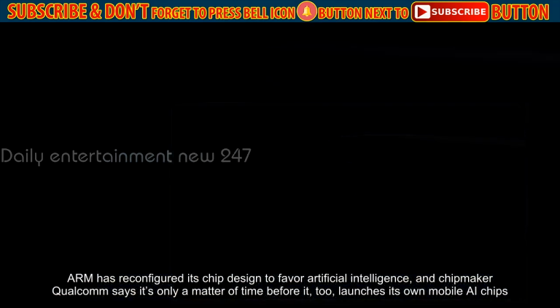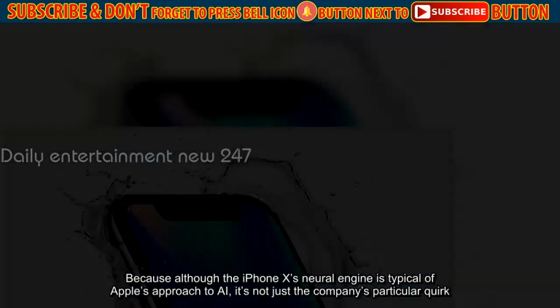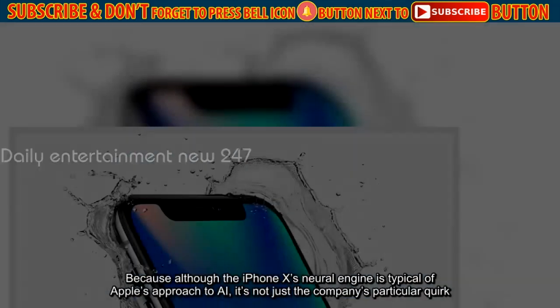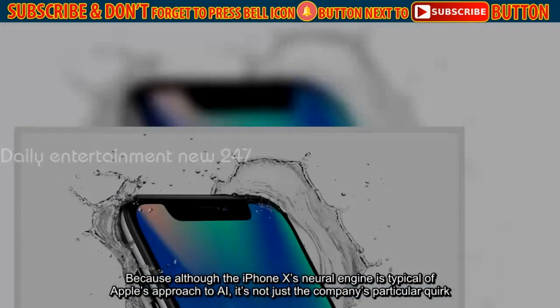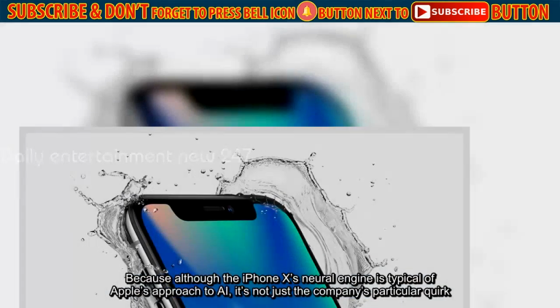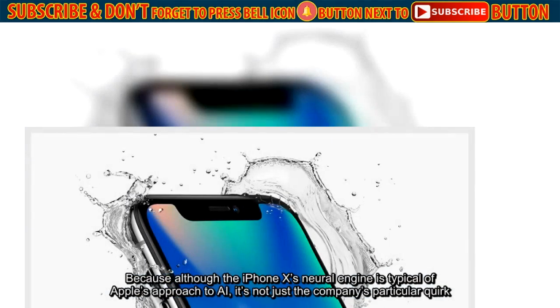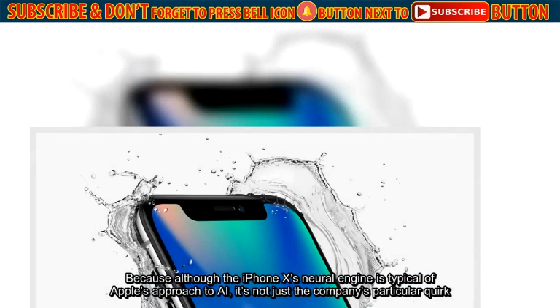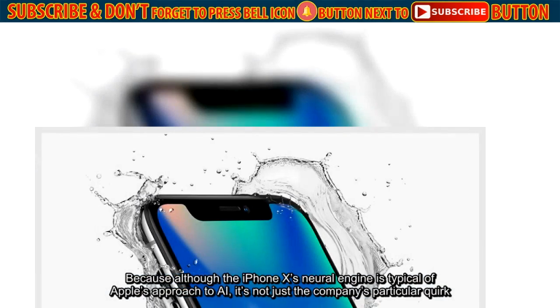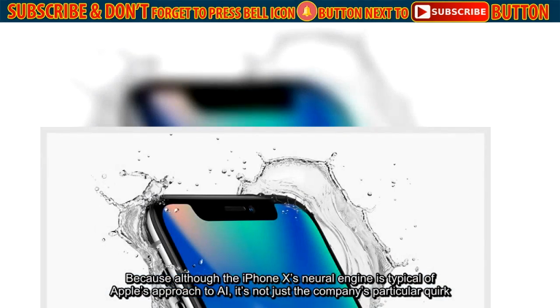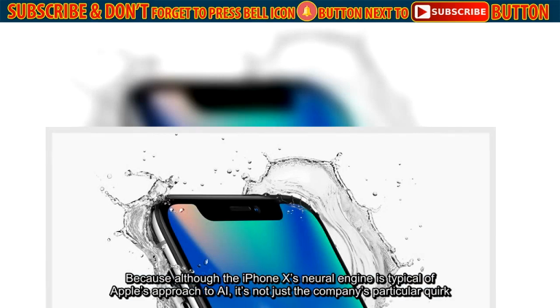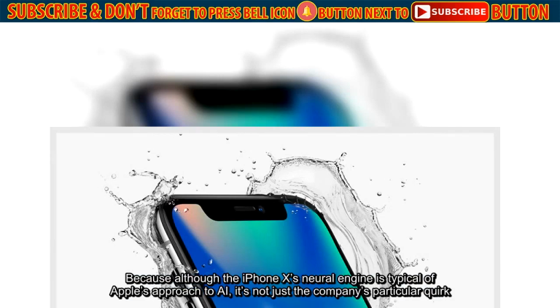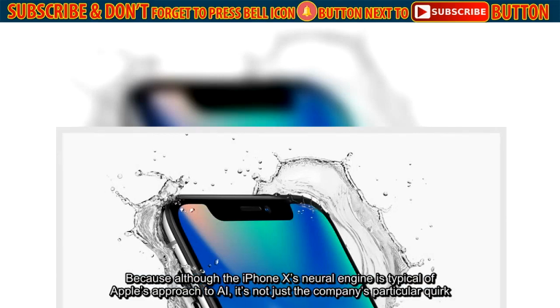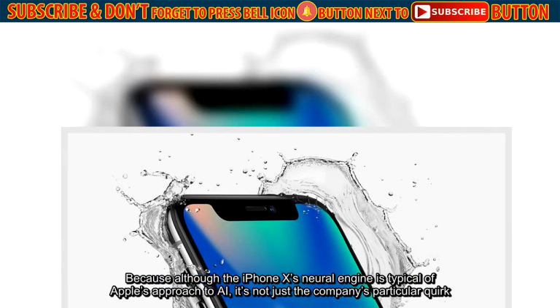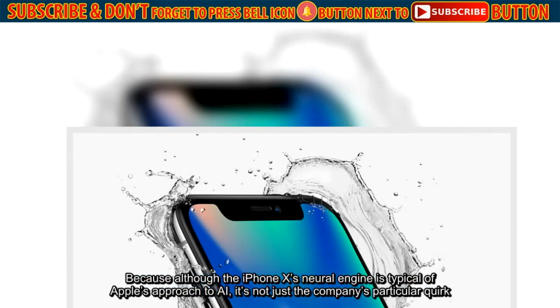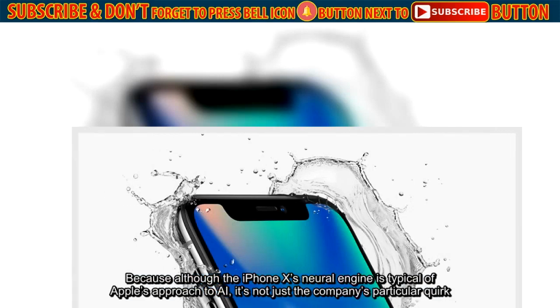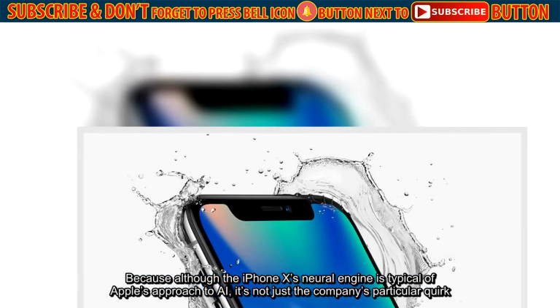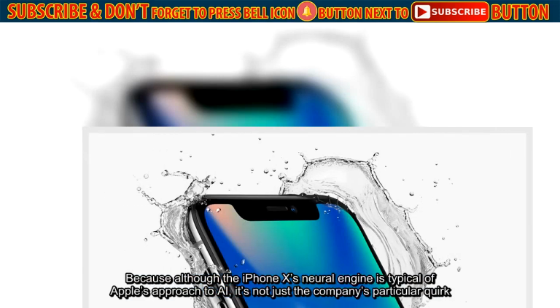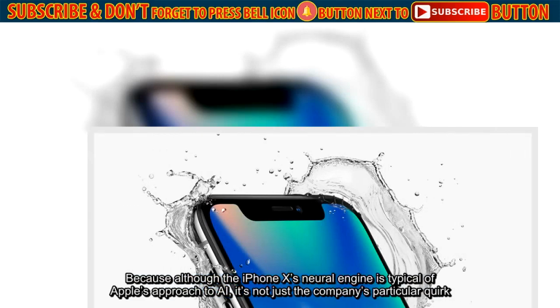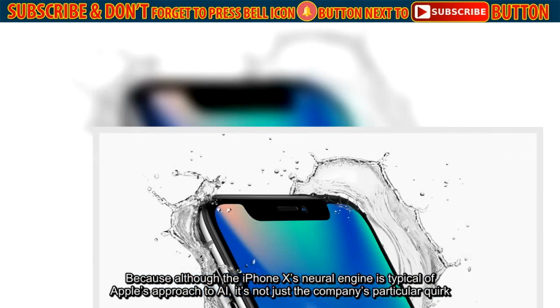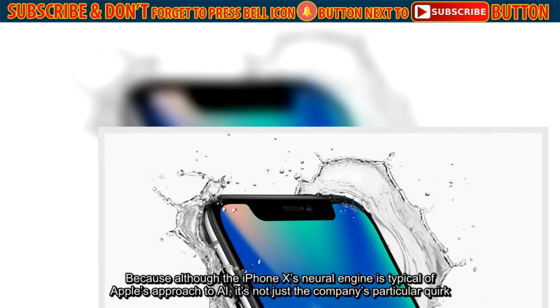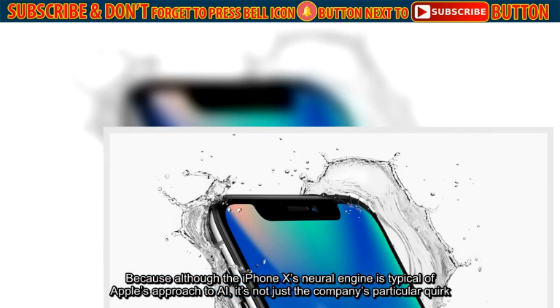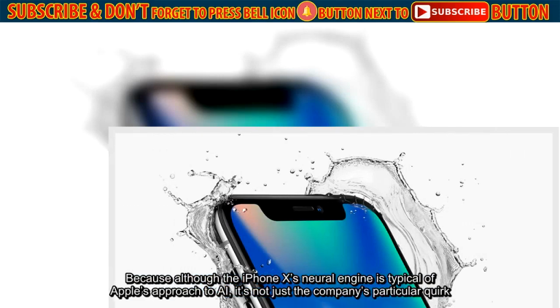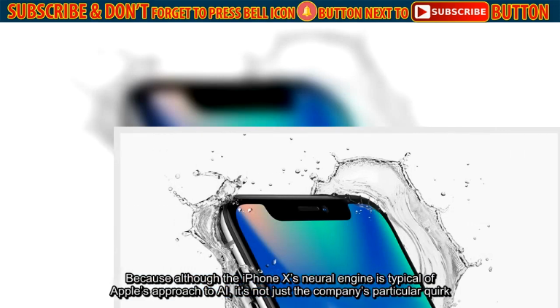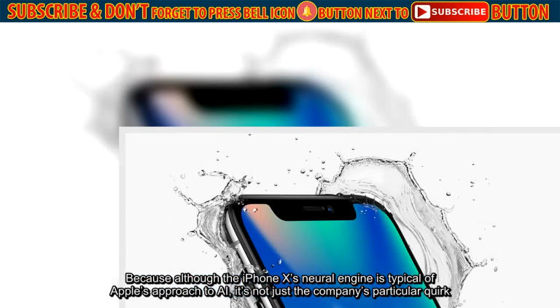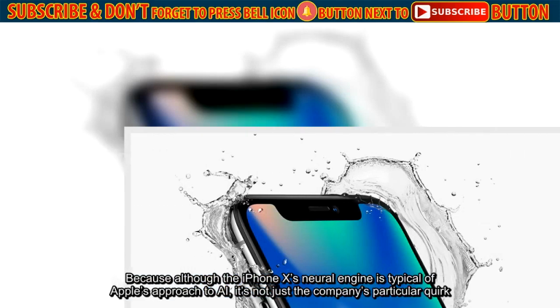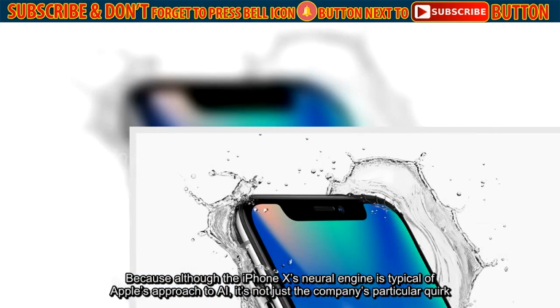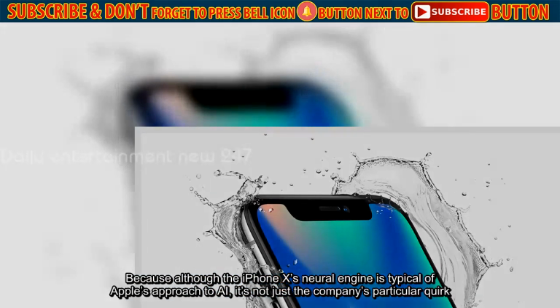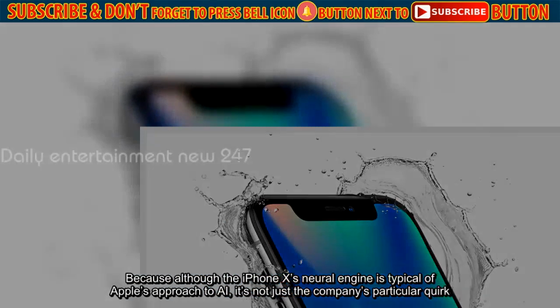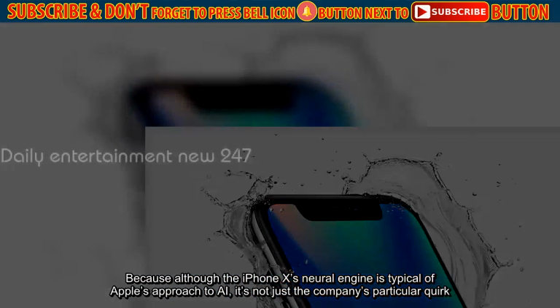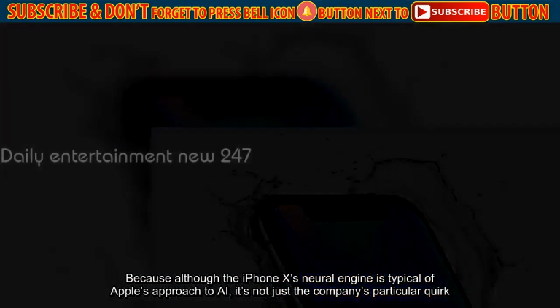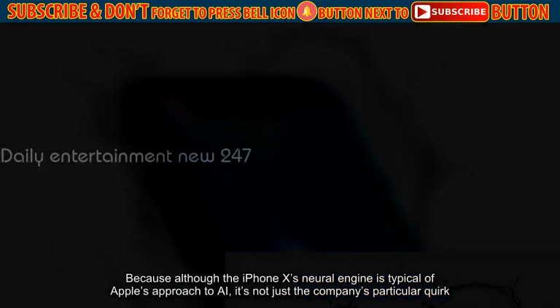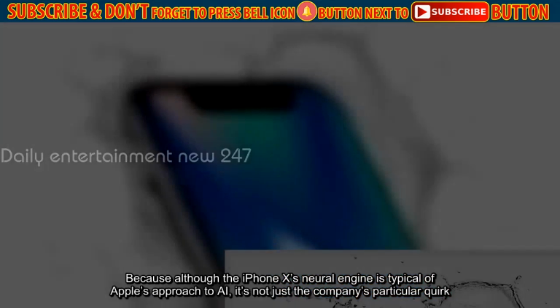Because although the iPhone X Neural Engine is typical of Apple's approach to AI, it's not just the company's particular quirk.